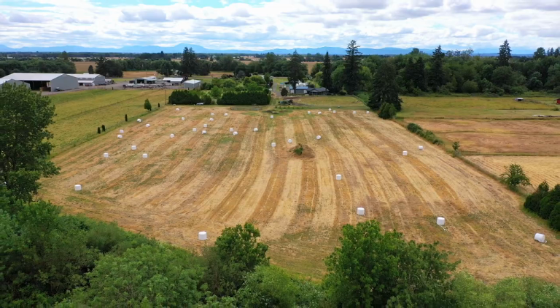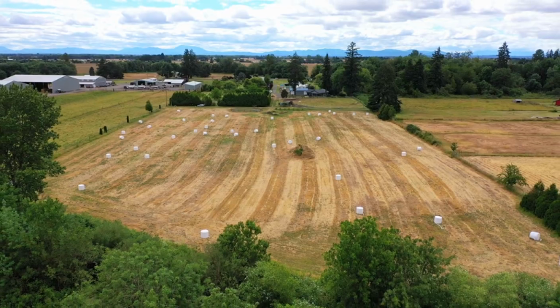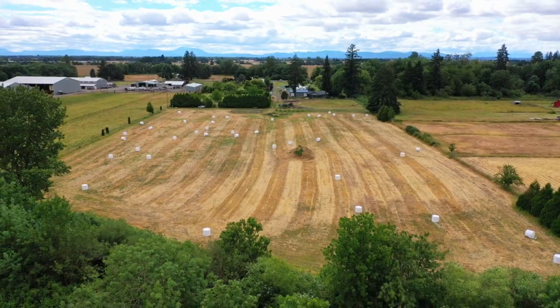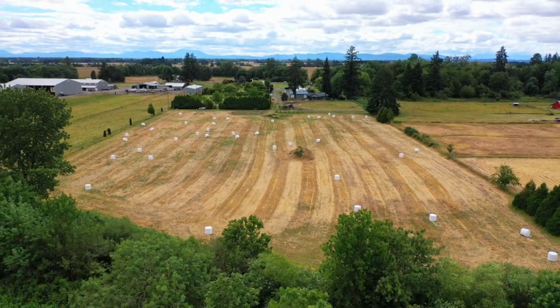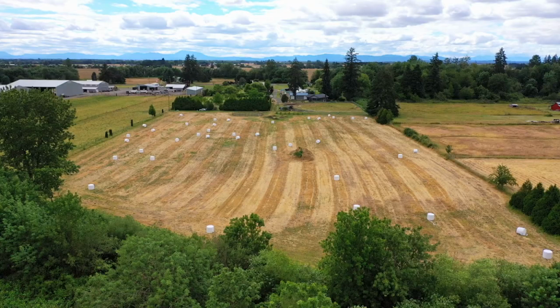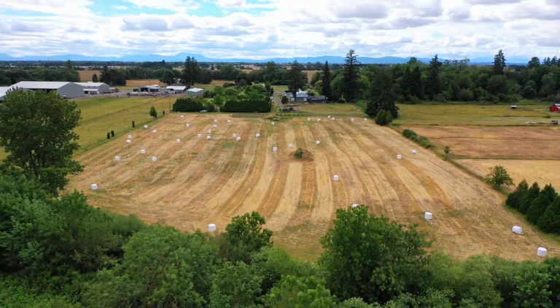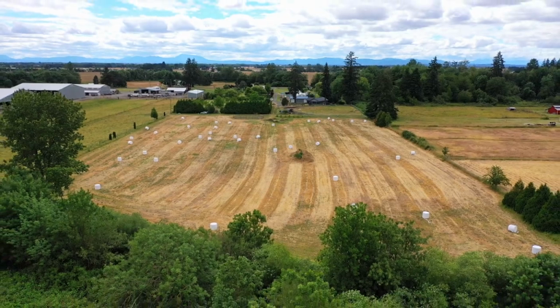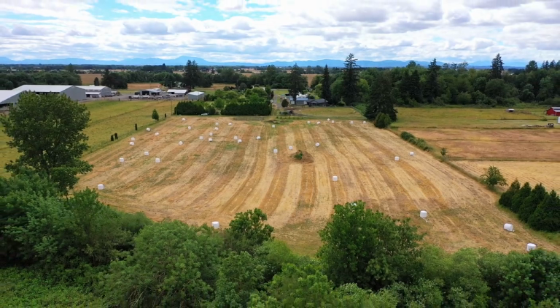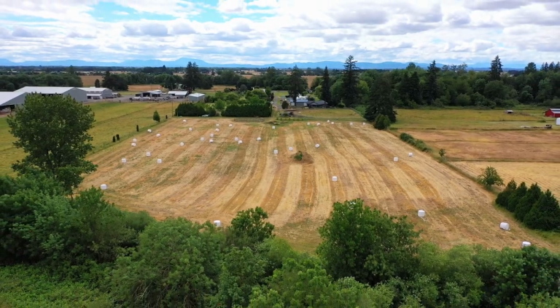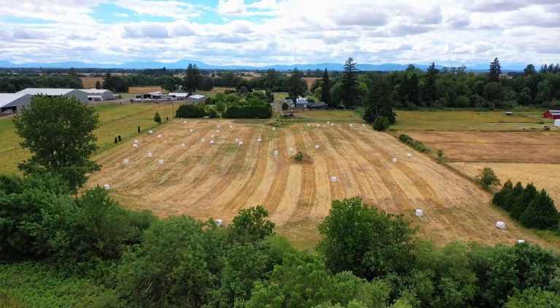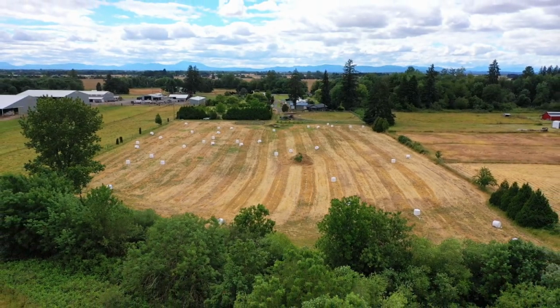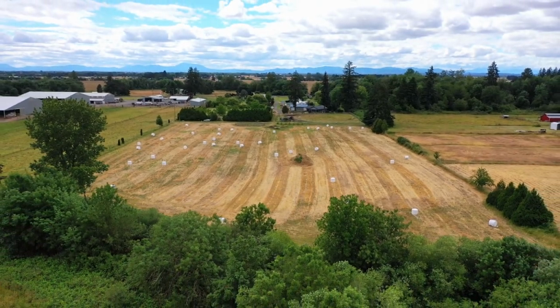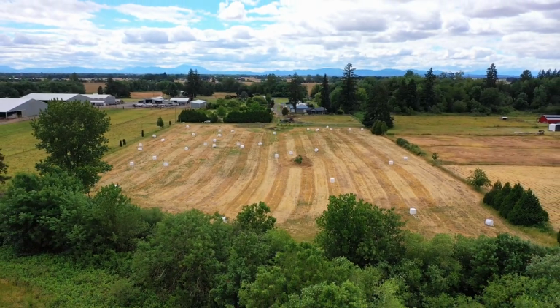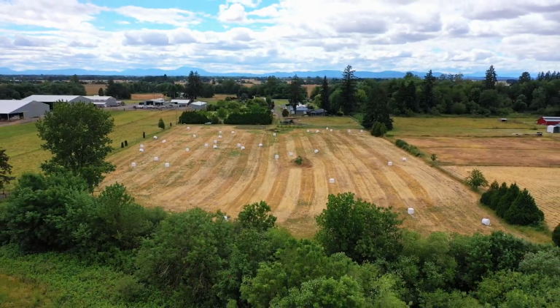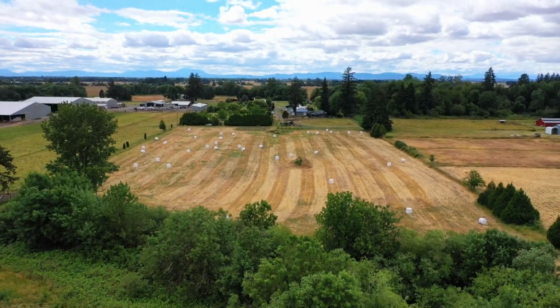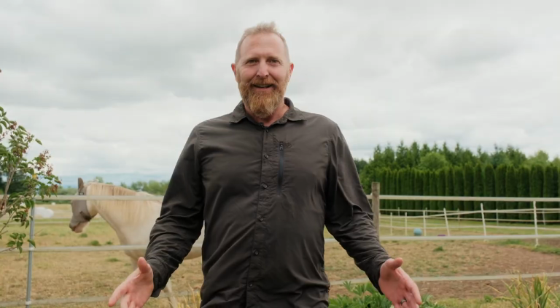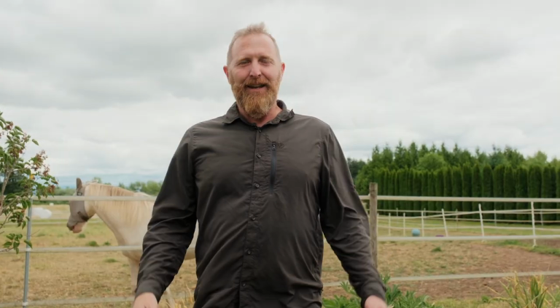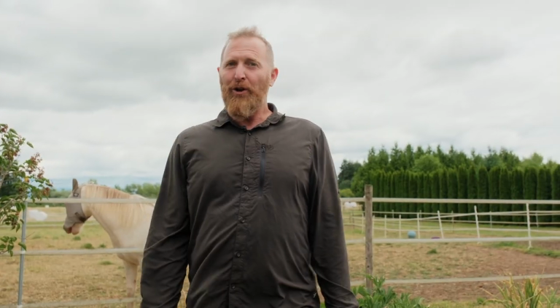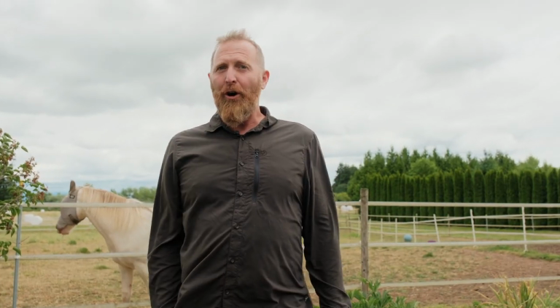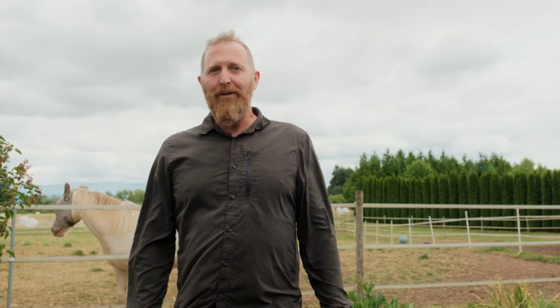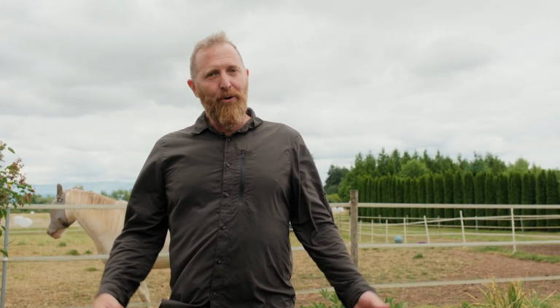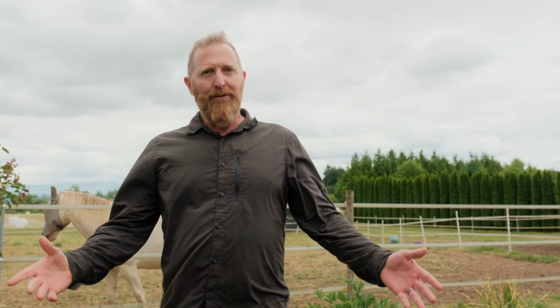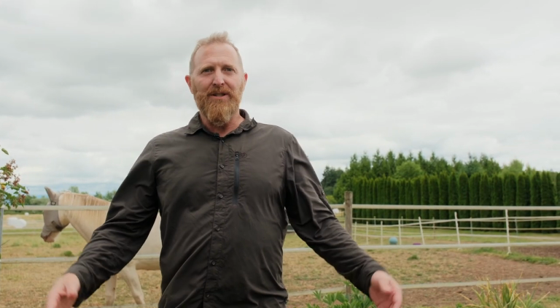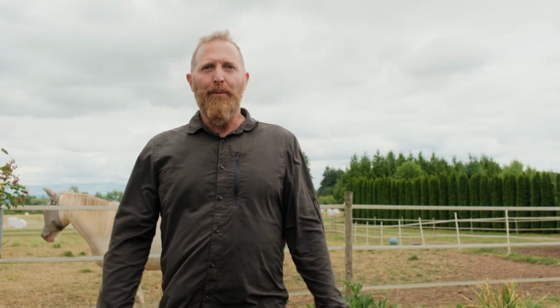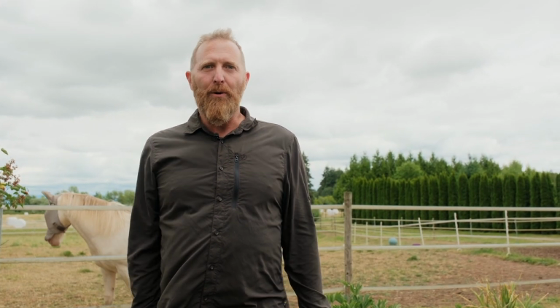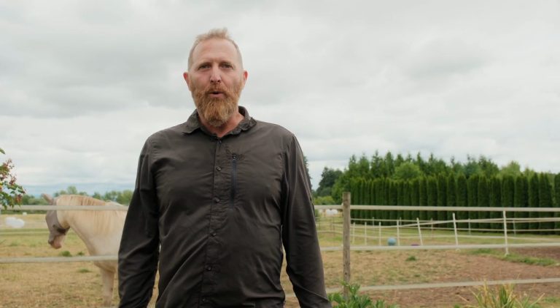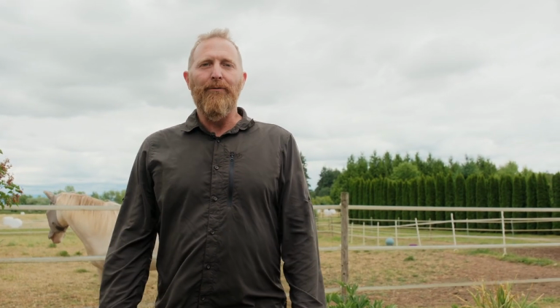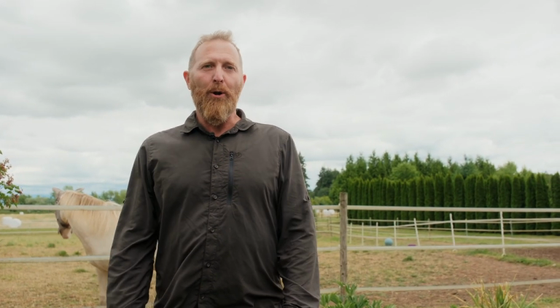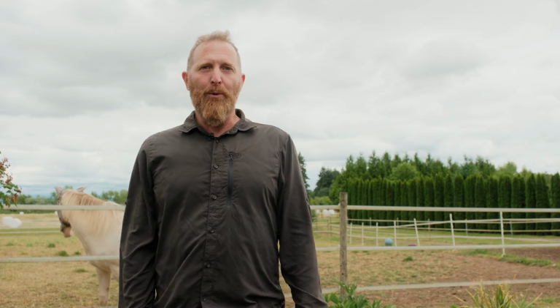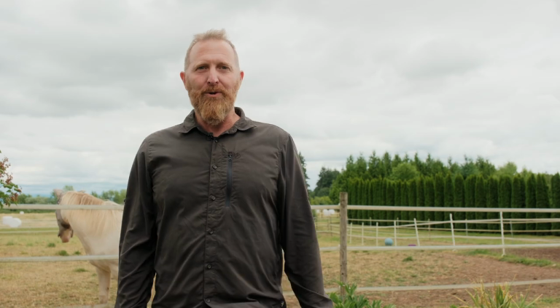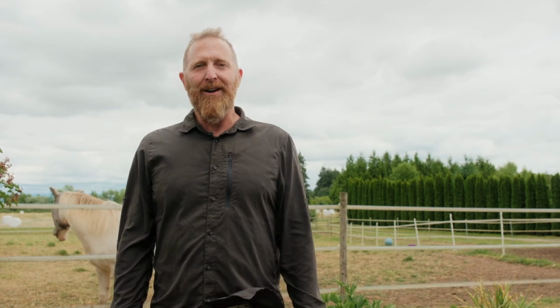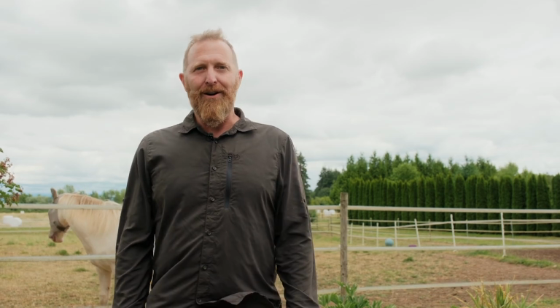We'd love to see you out here. Maybe this could be your perfect farm. Give us a call or look us up on OregonFarmandHomeBrokers.com.